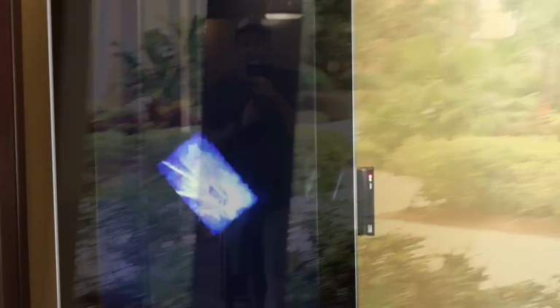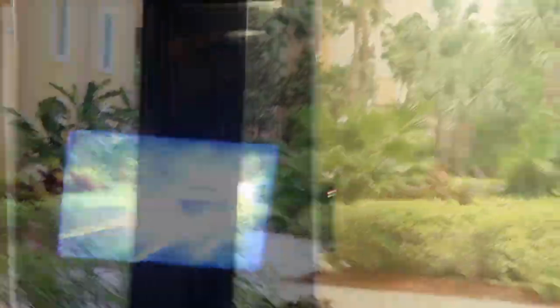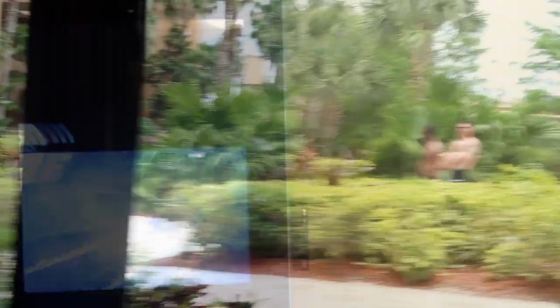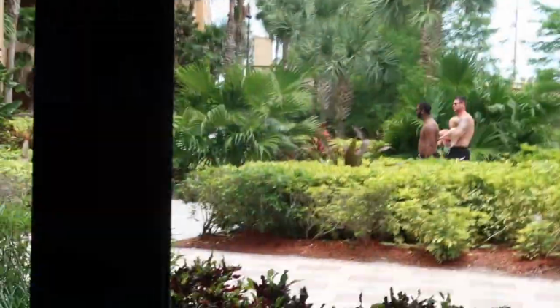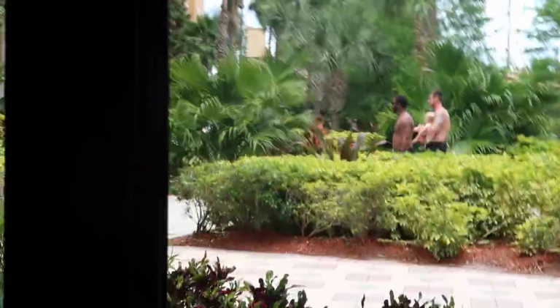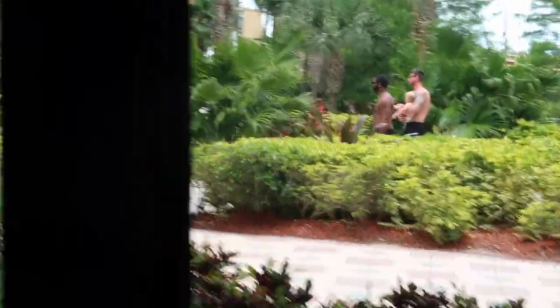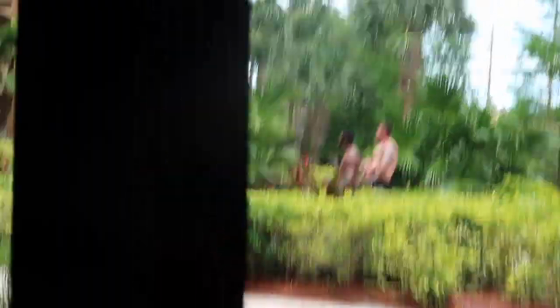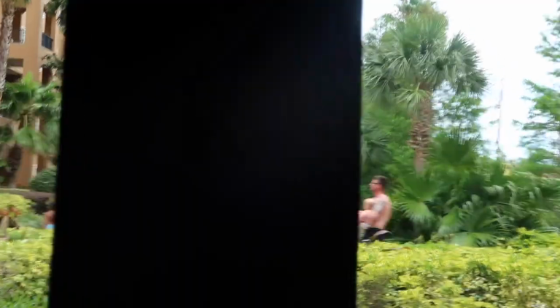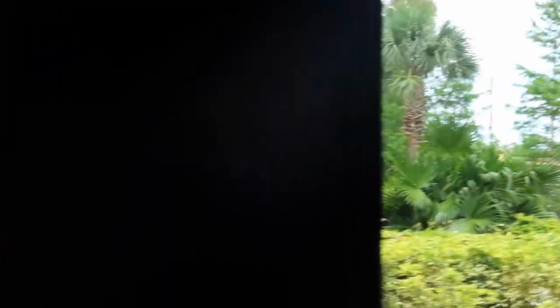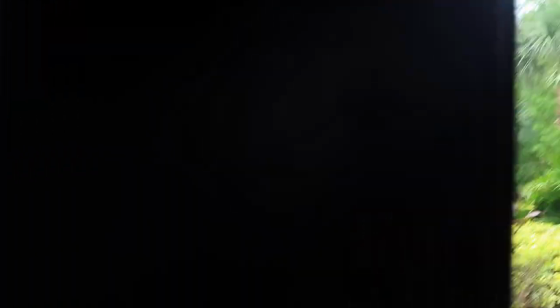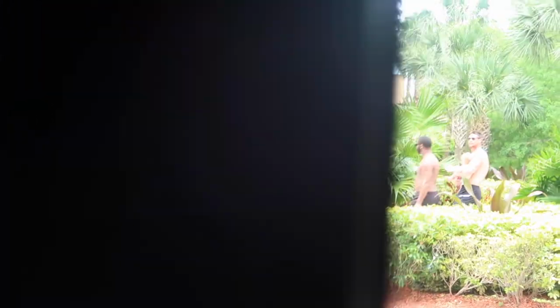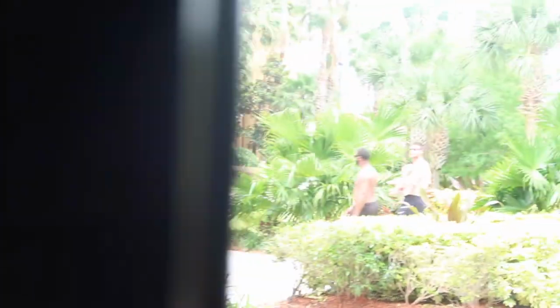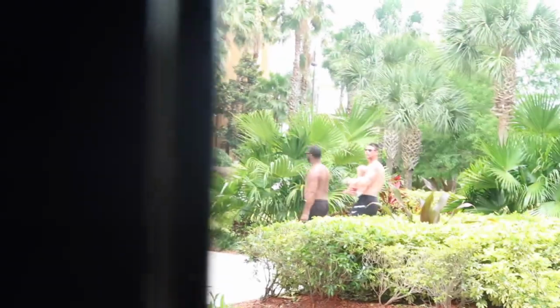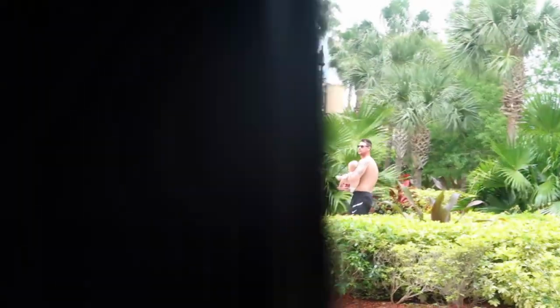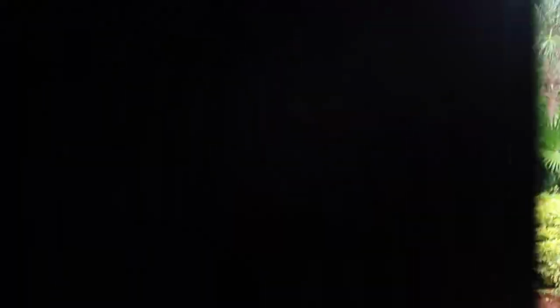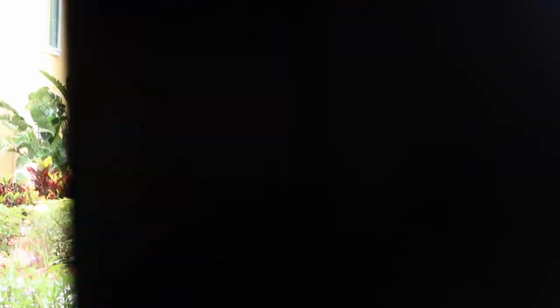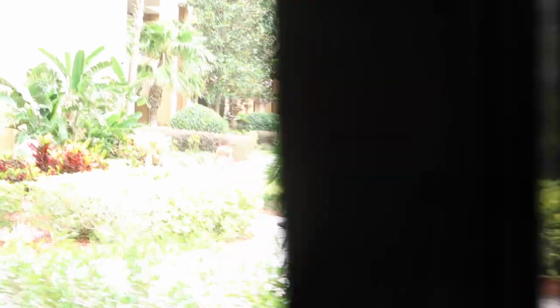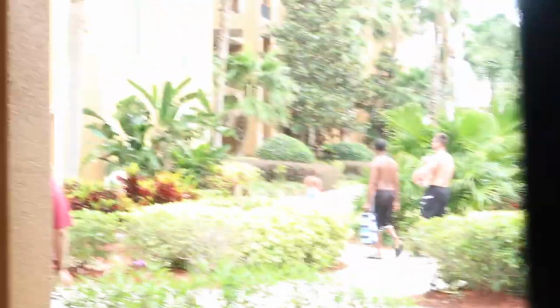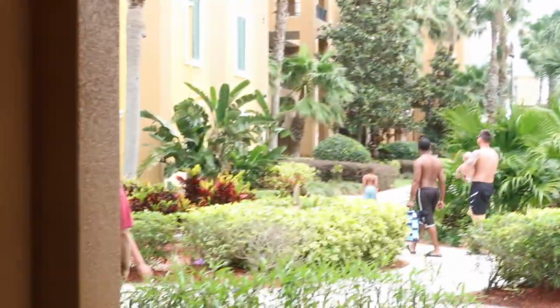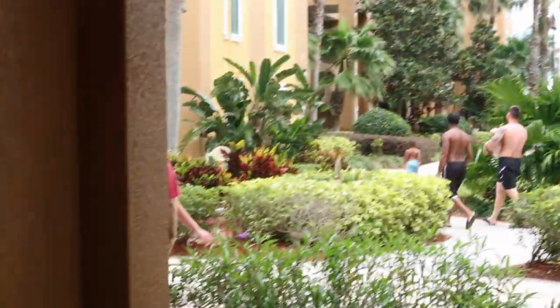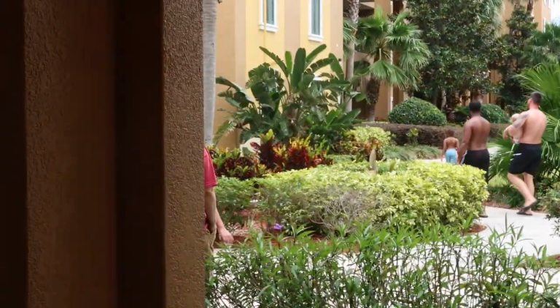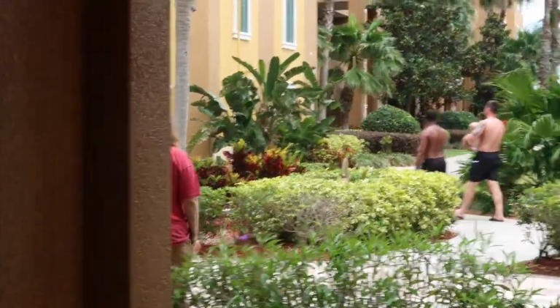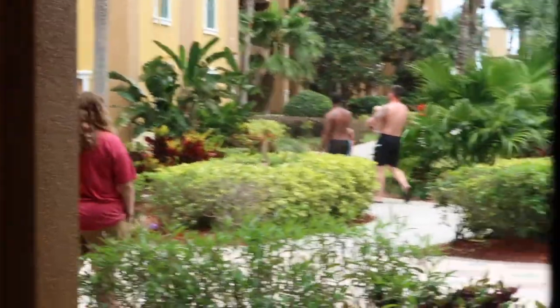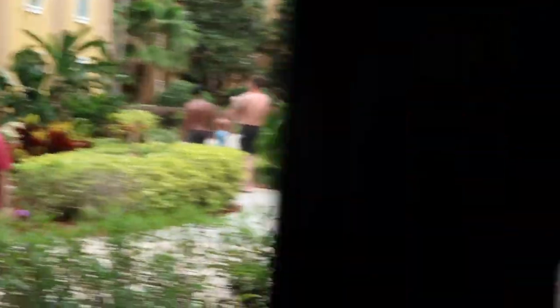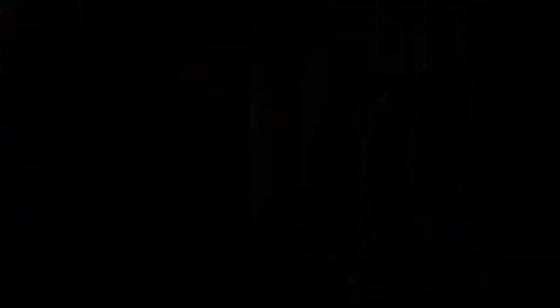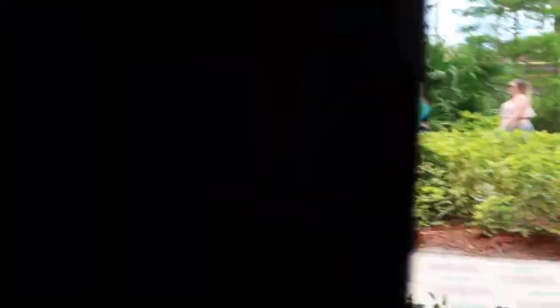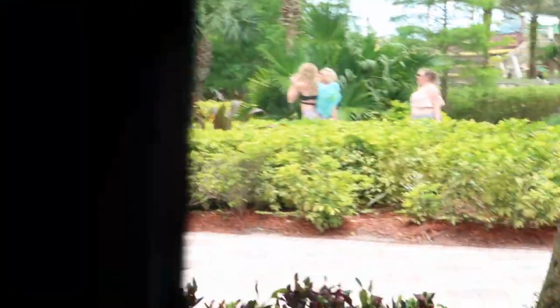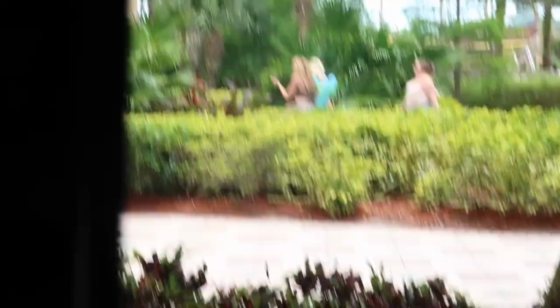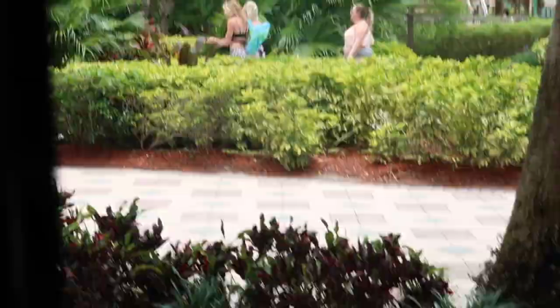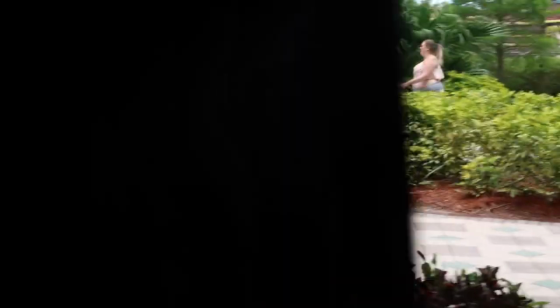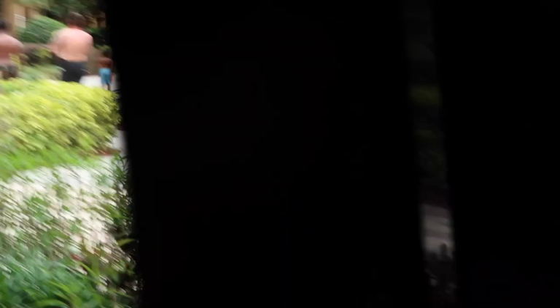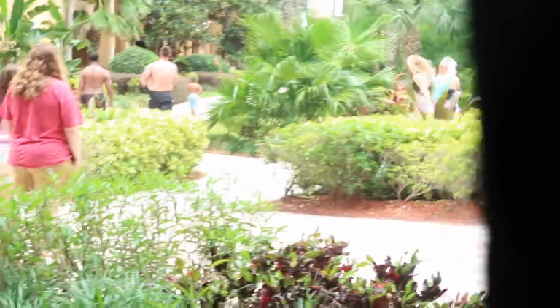Heading out the back of the lobby, we're going to go check out the grounds and kind of look around. It's really pretty out here, actually.